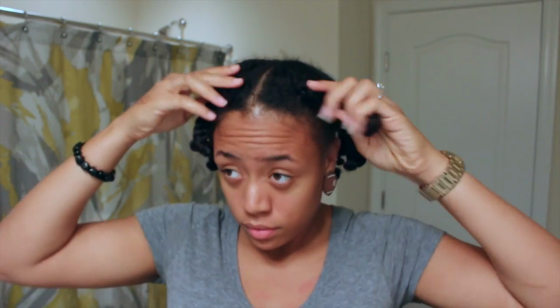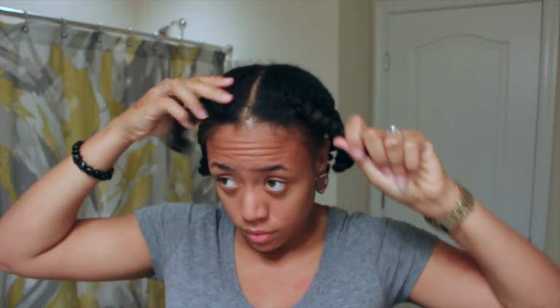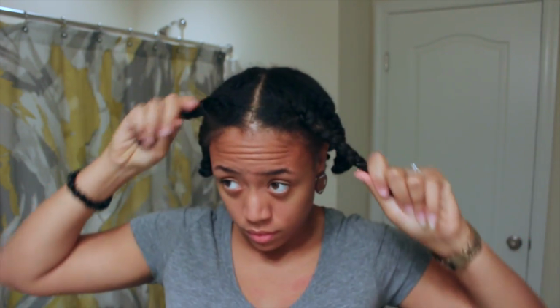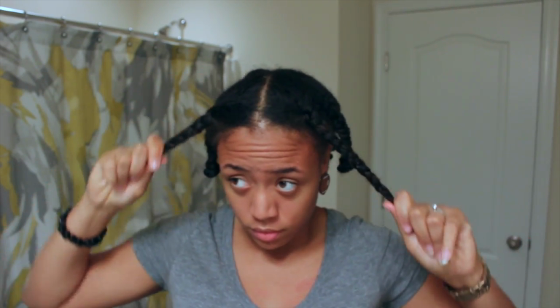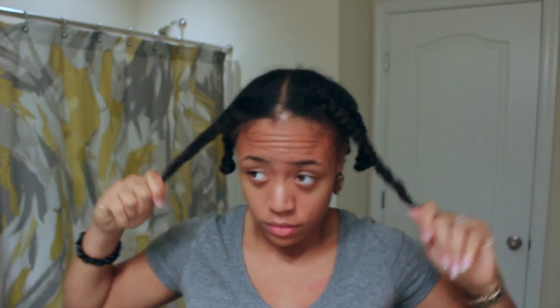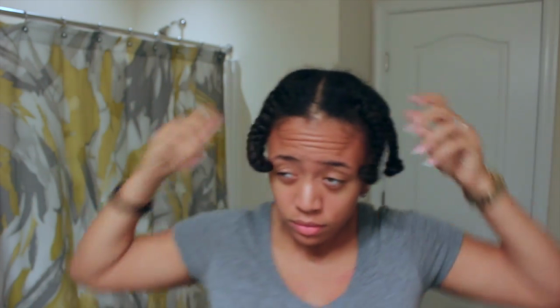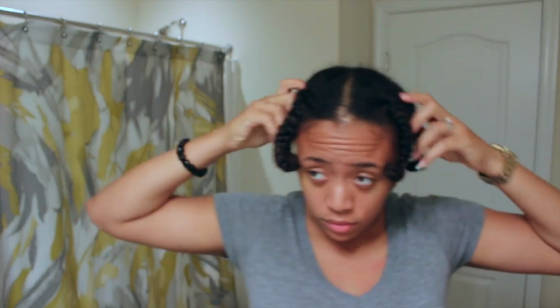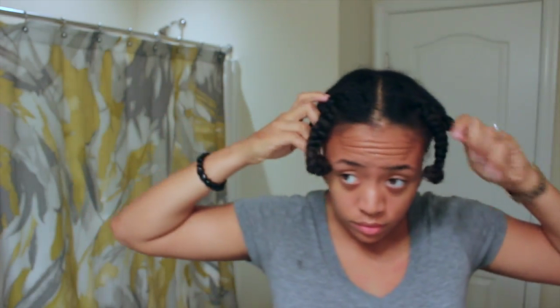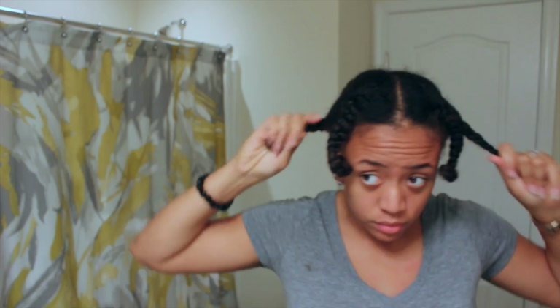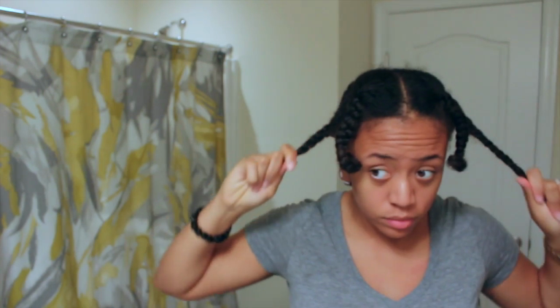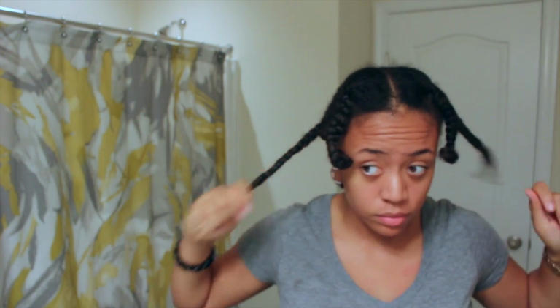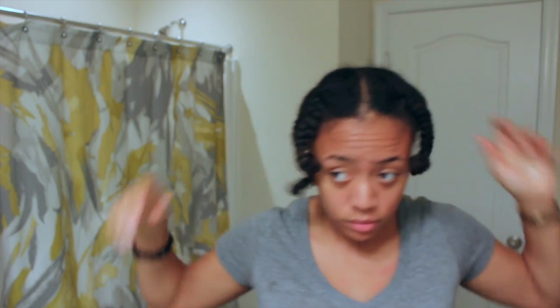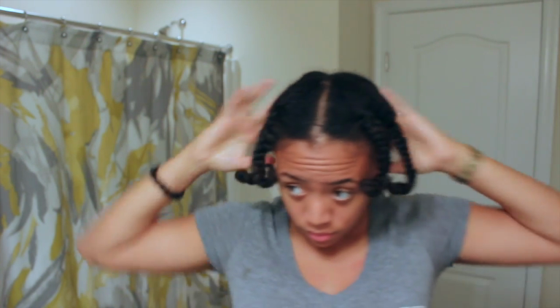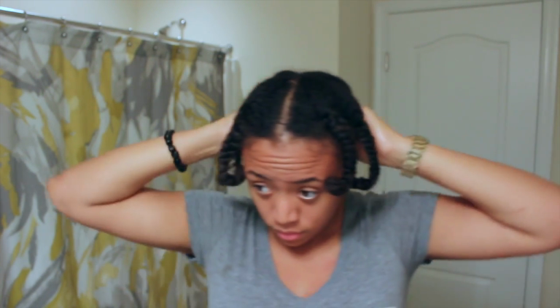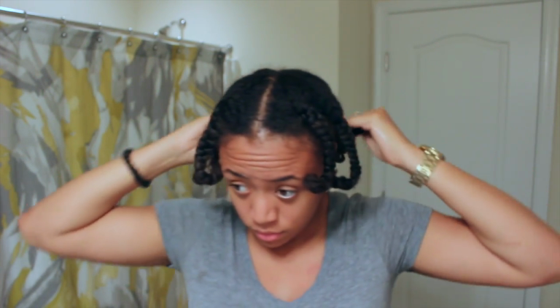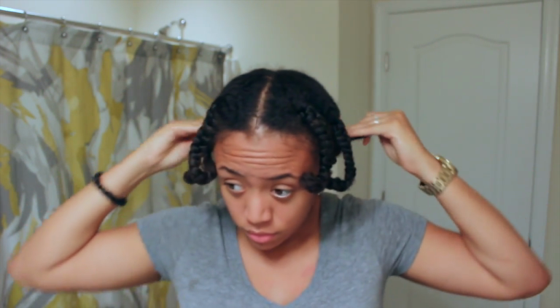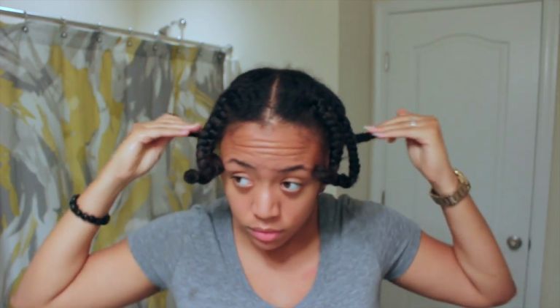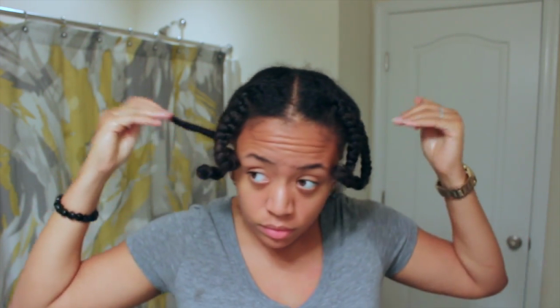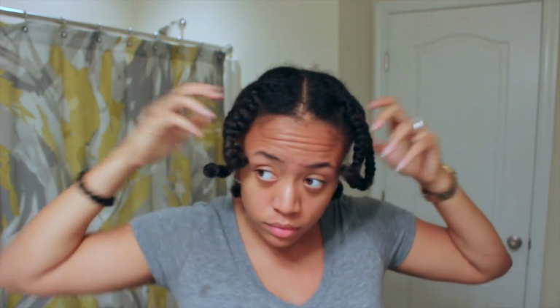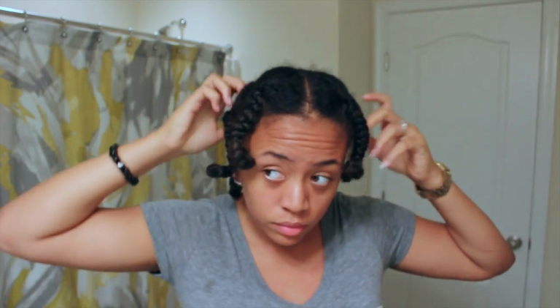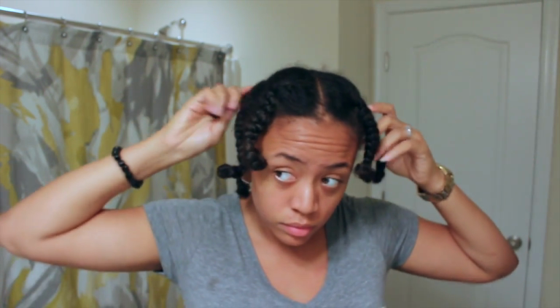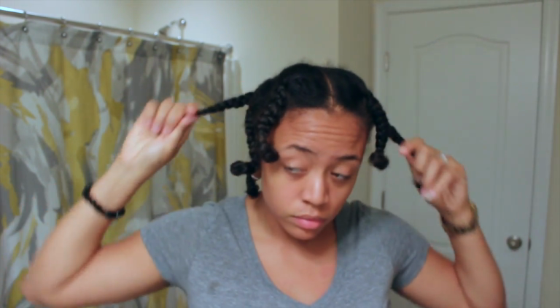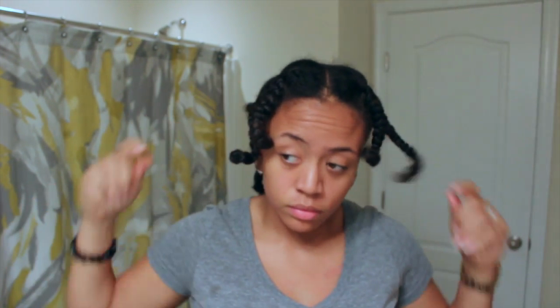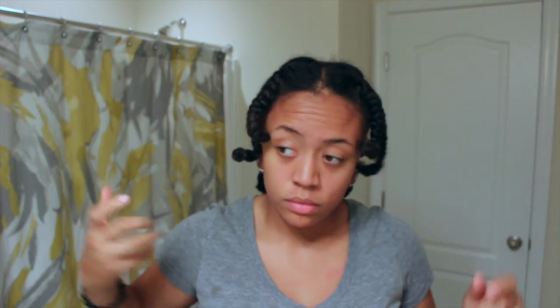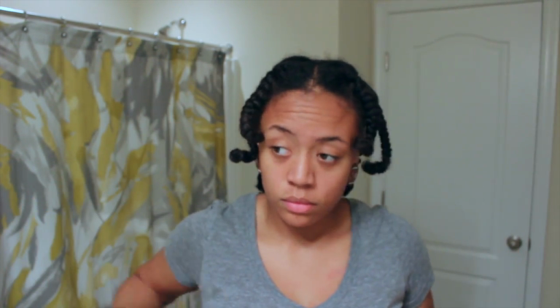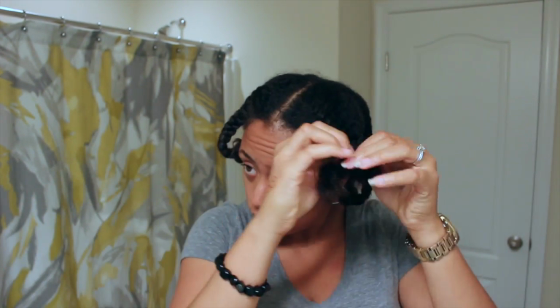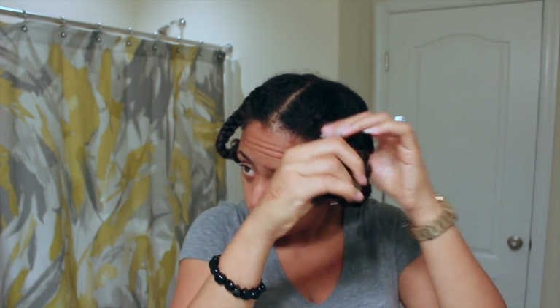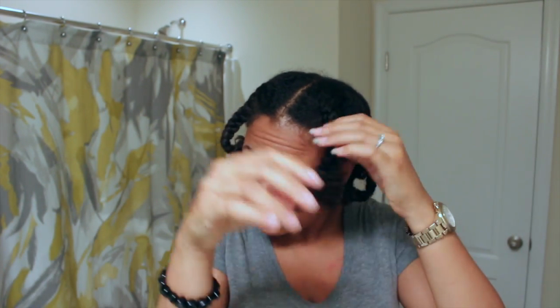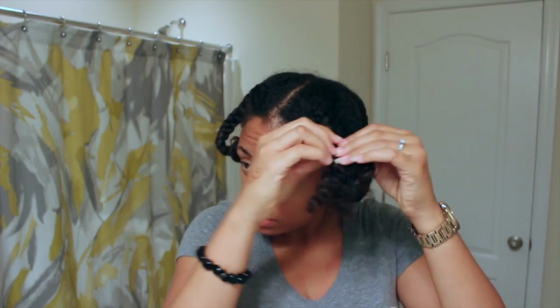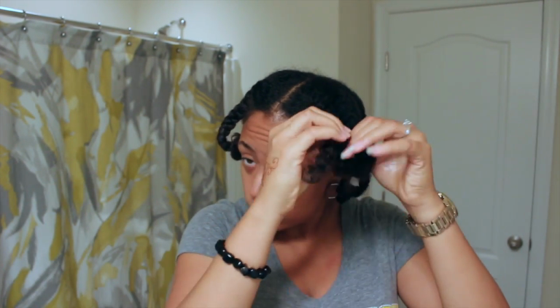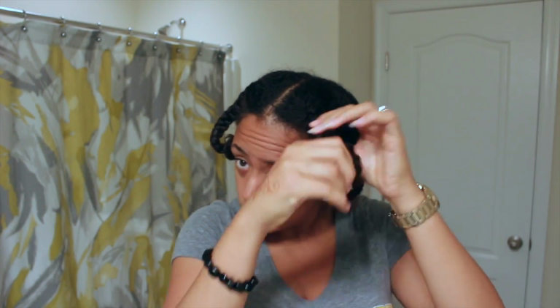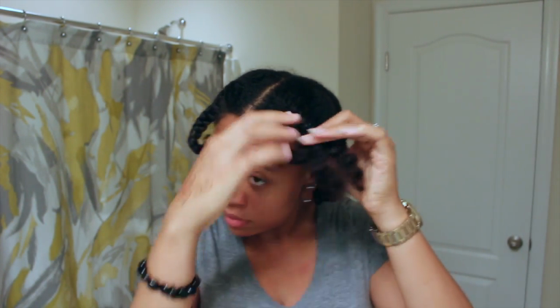I let my hair air dry all day, and now I'm just going to be taking a bit of oil and putting that over each braid as I begin to unravel each one.